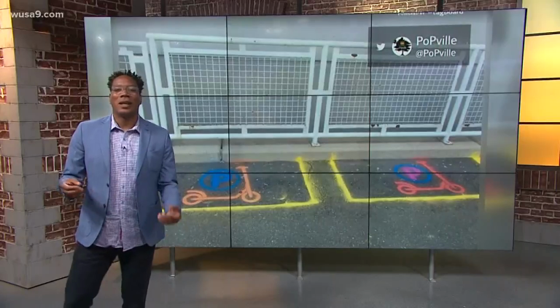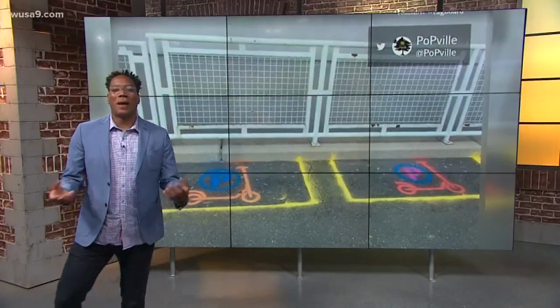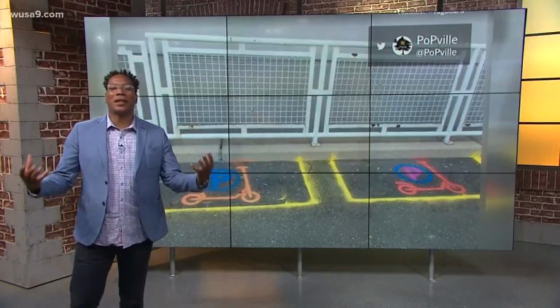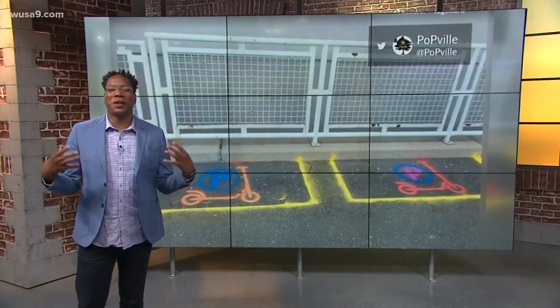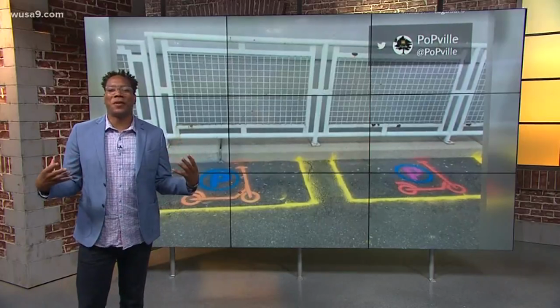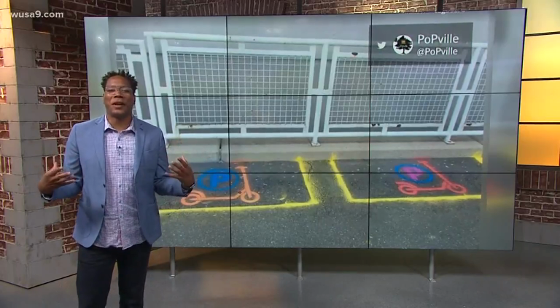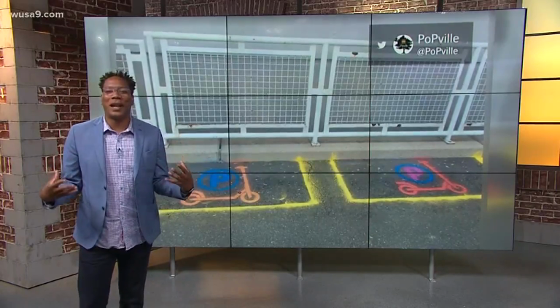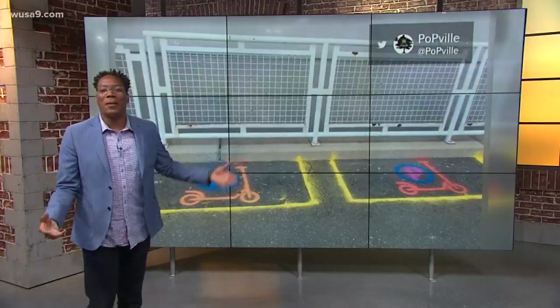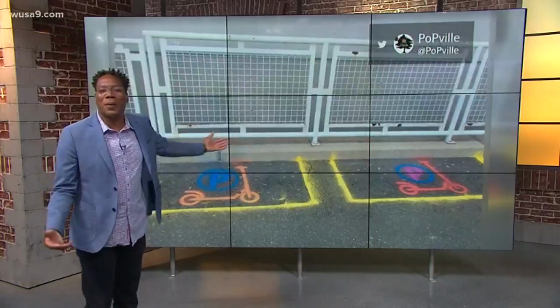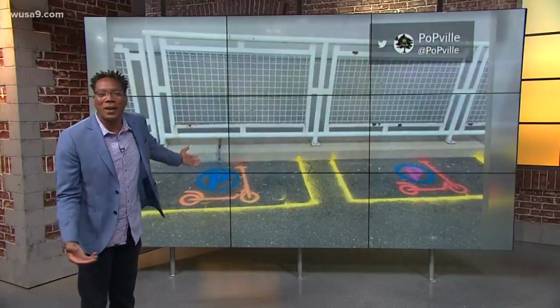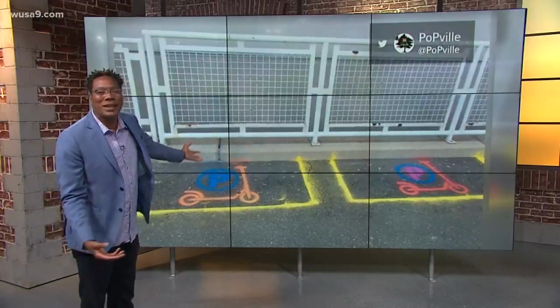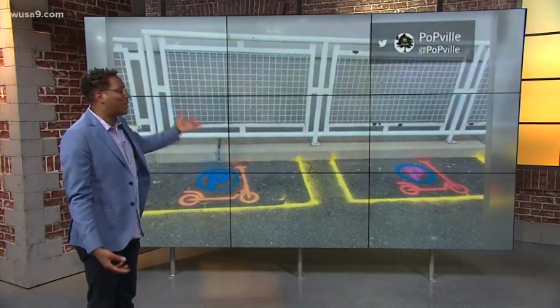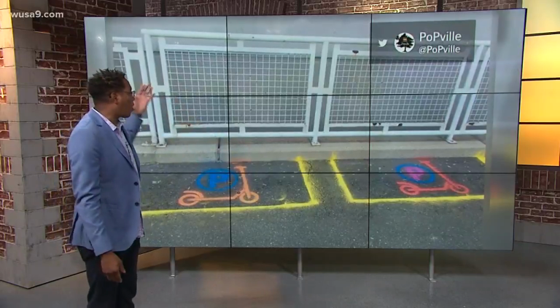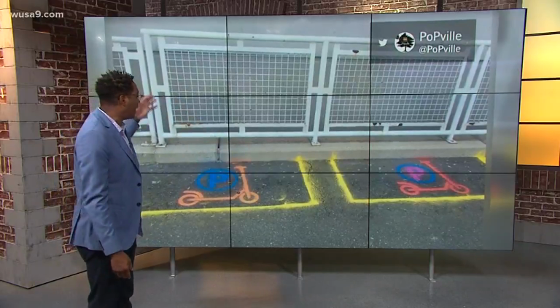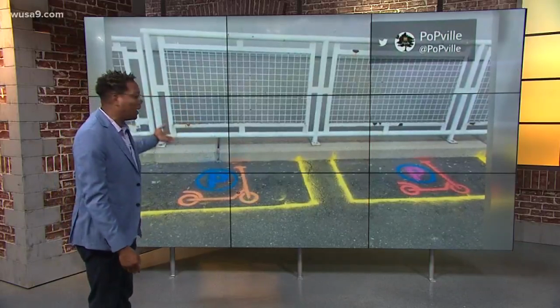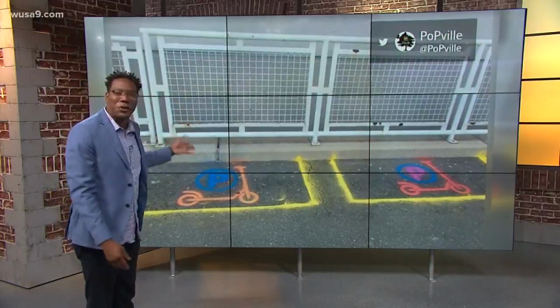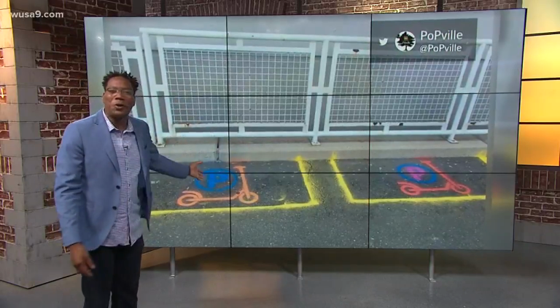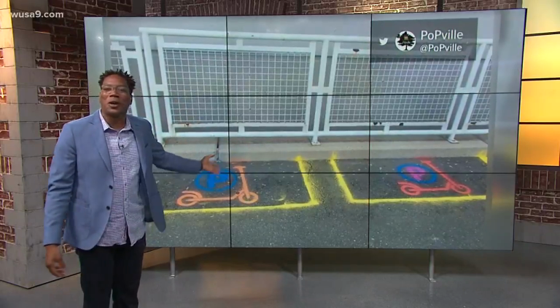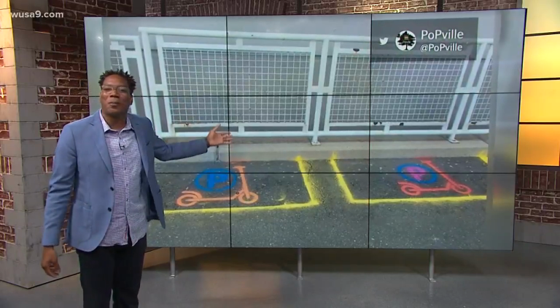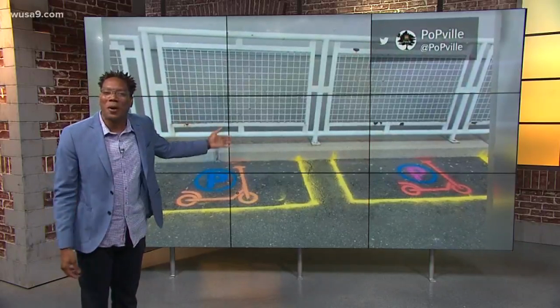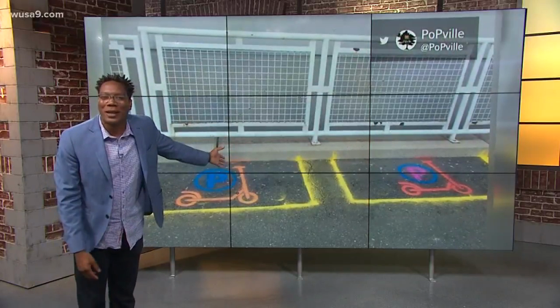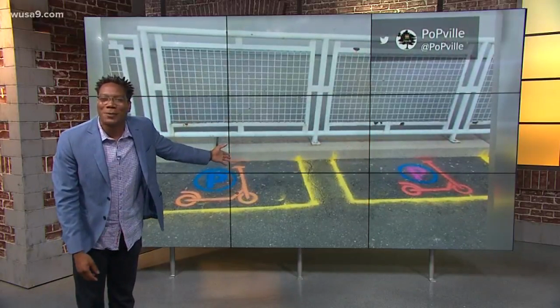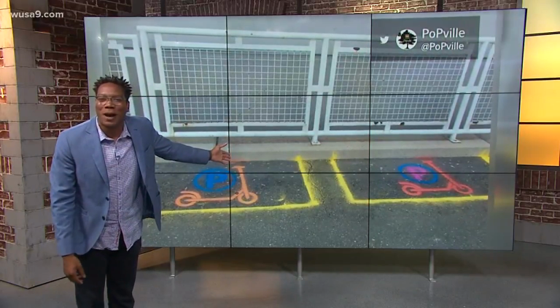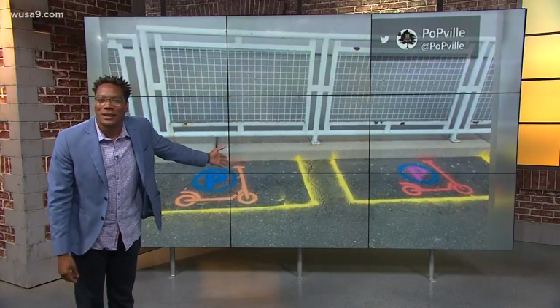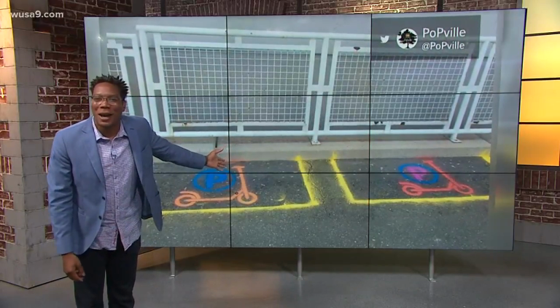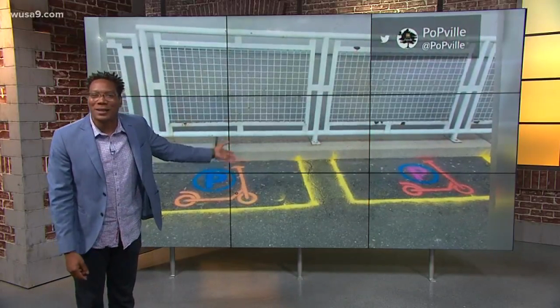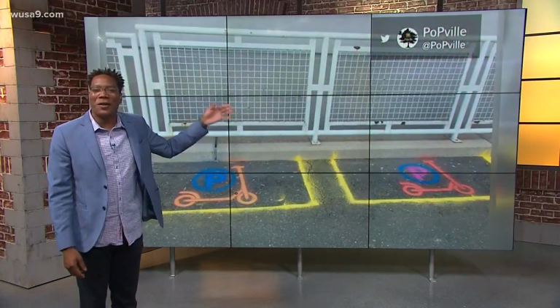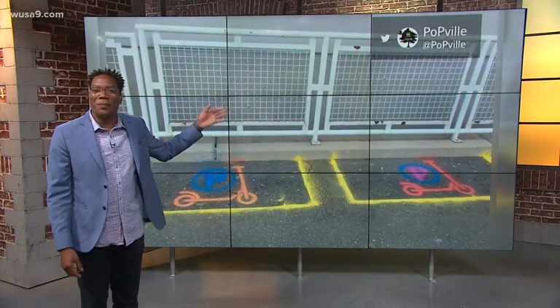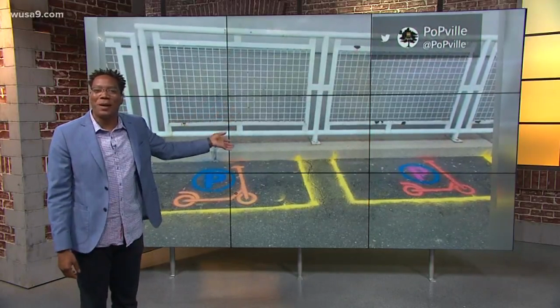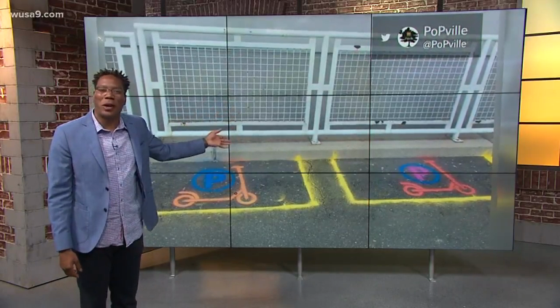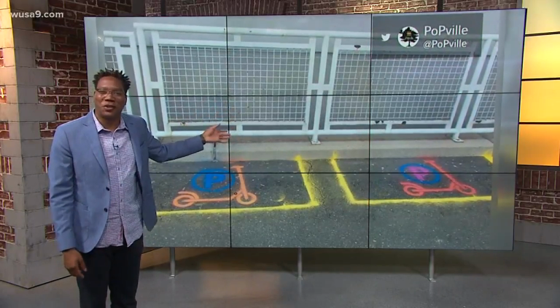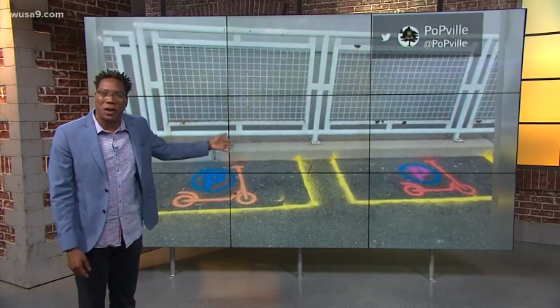Now I'm not sure if you figured it out, but apparently these are e-scooter parking spots. They're actually on the Met Branch Trail.